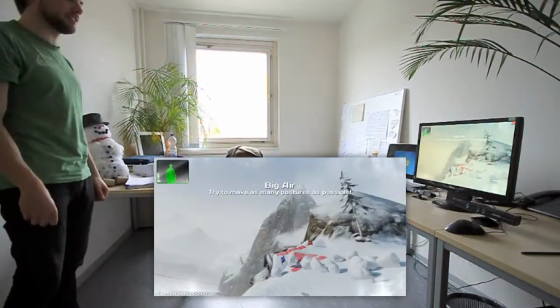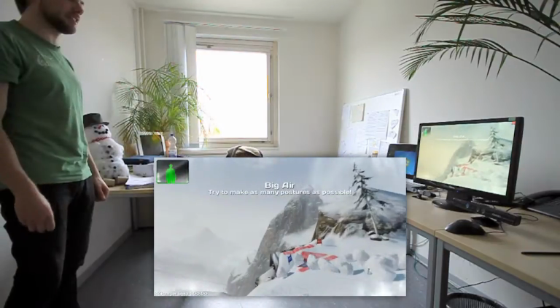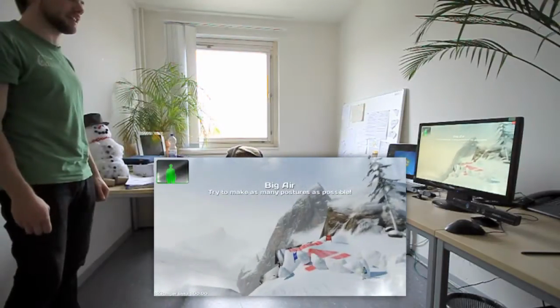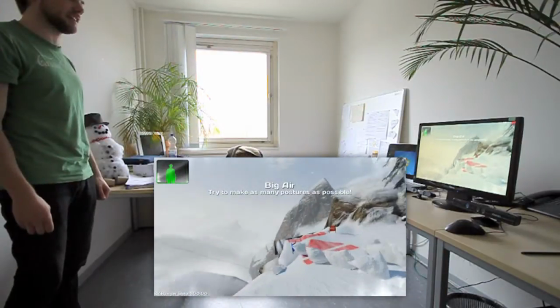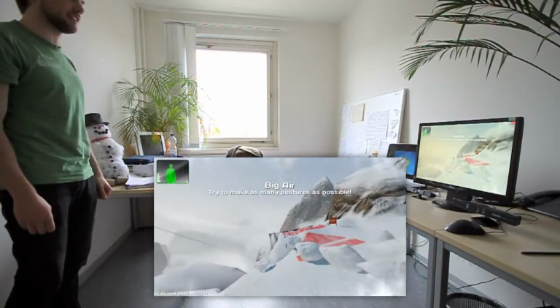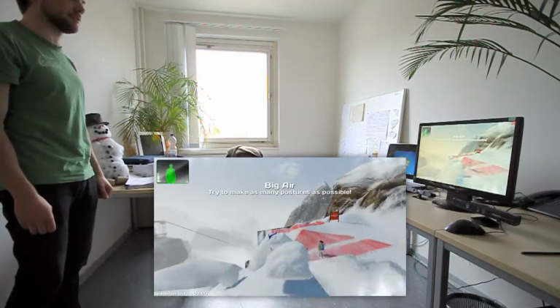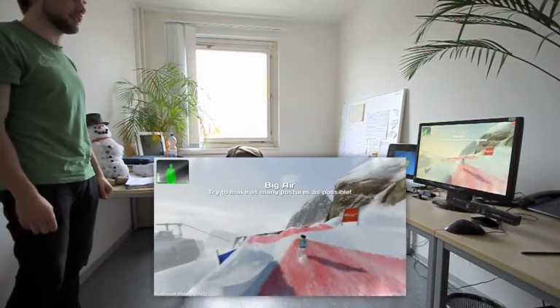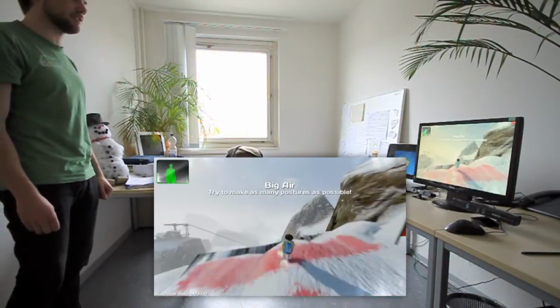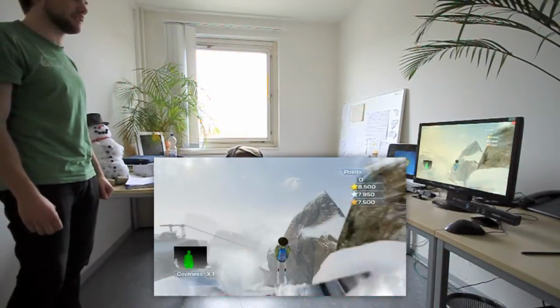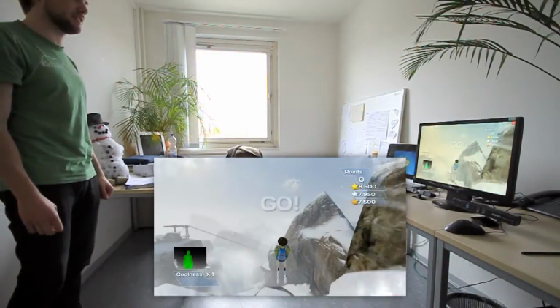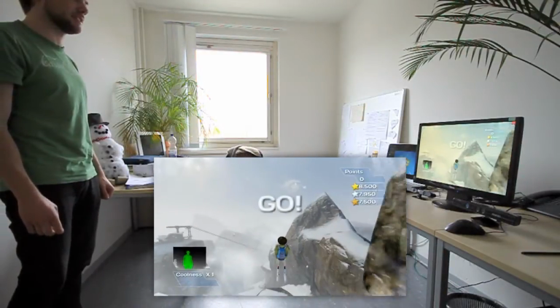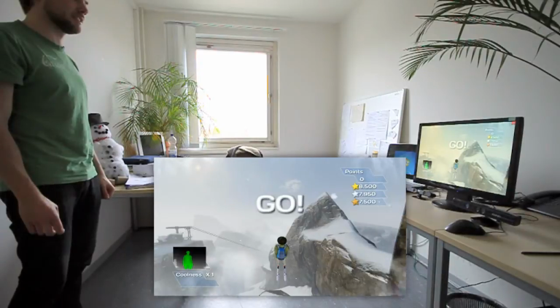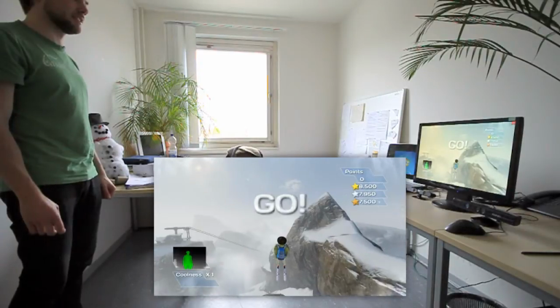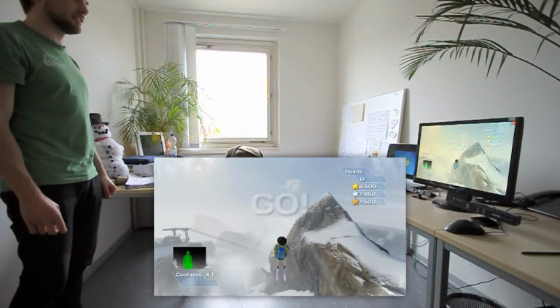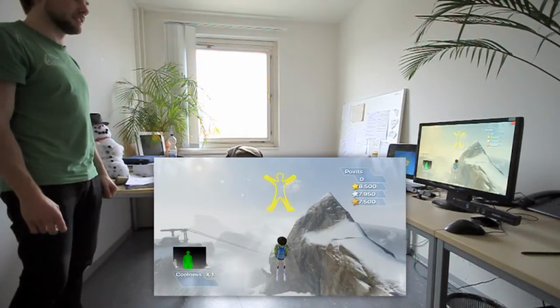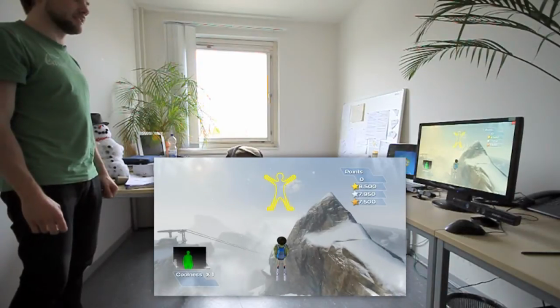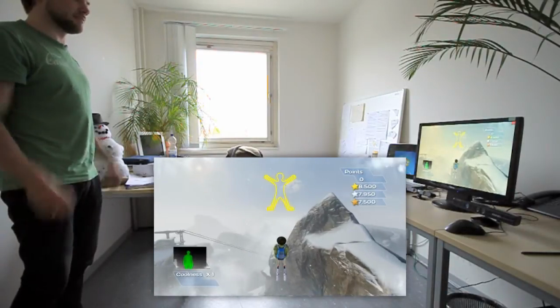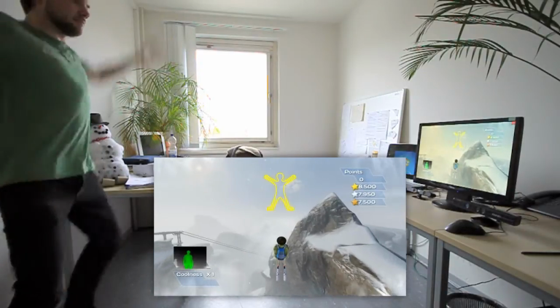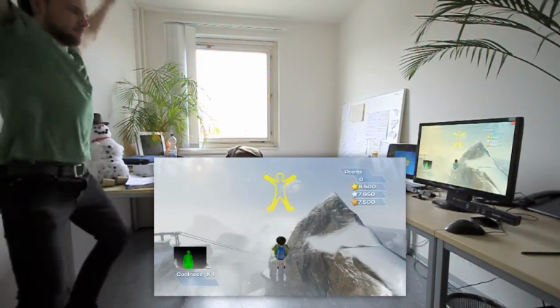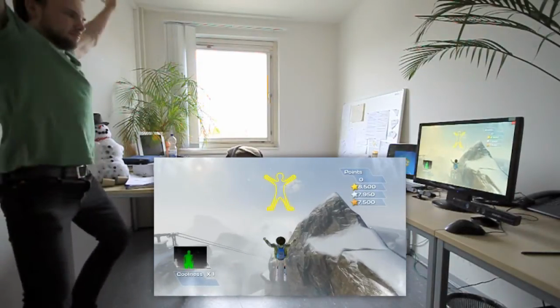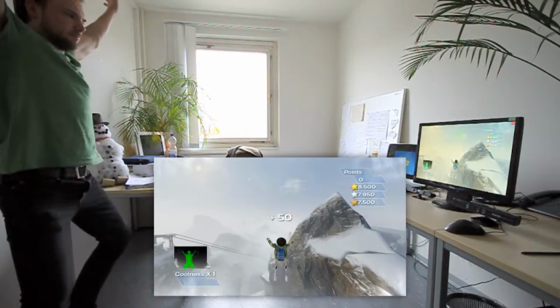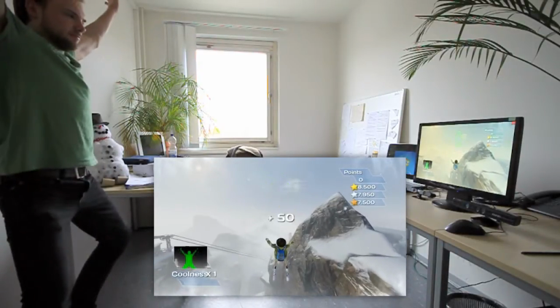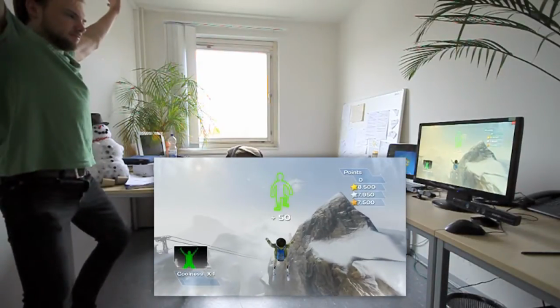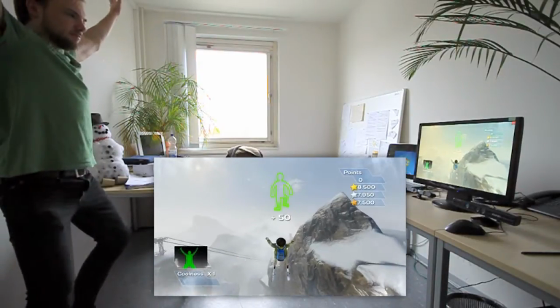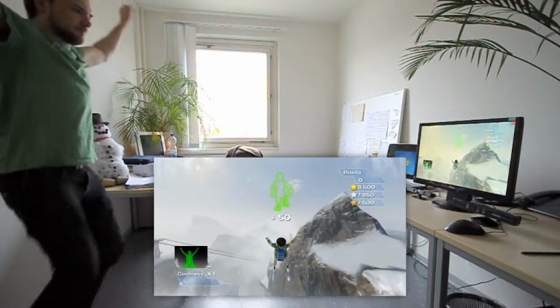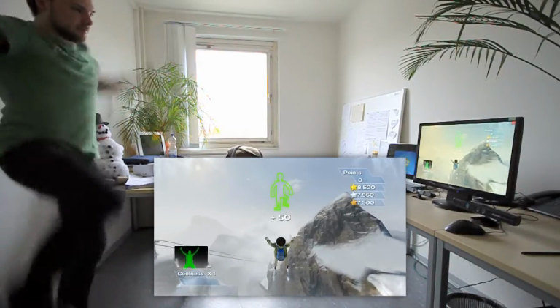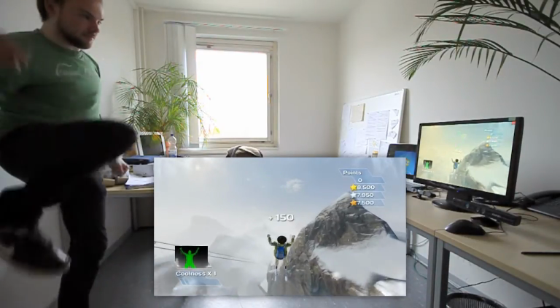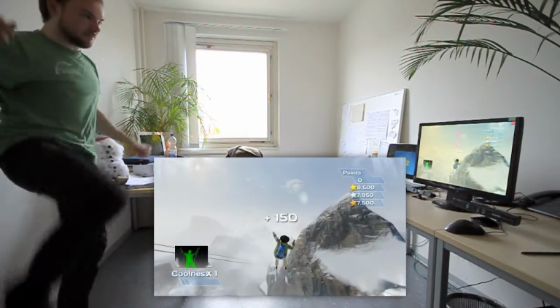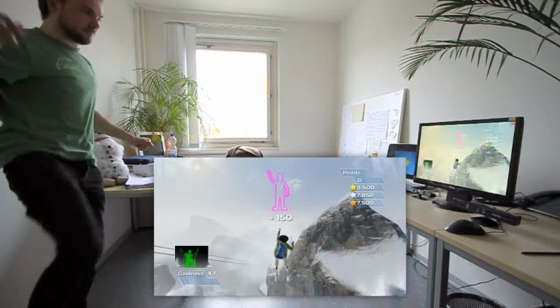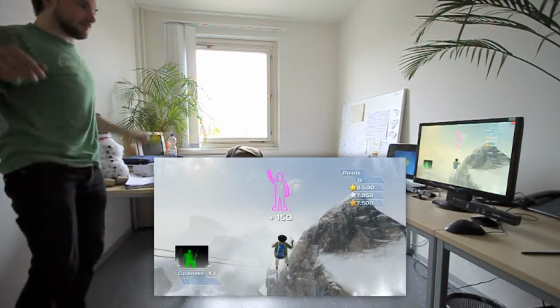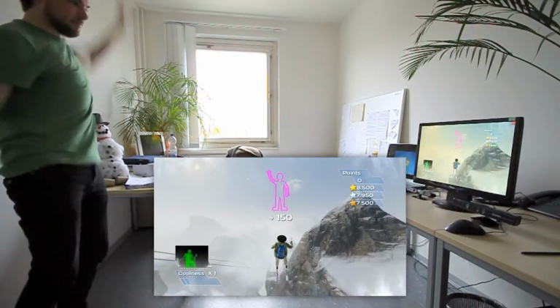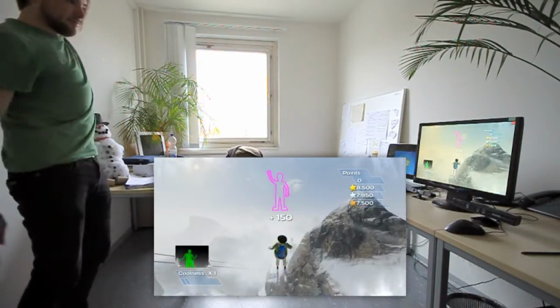The beta also offers a bigger level which allows you to train your posture skills.